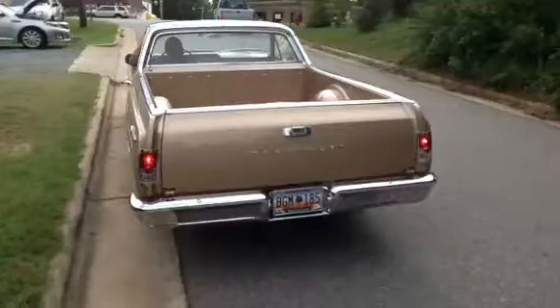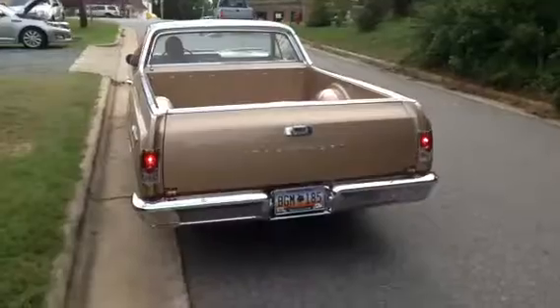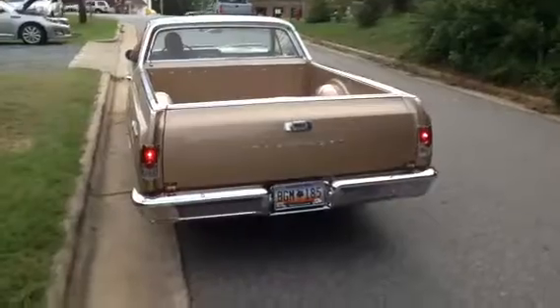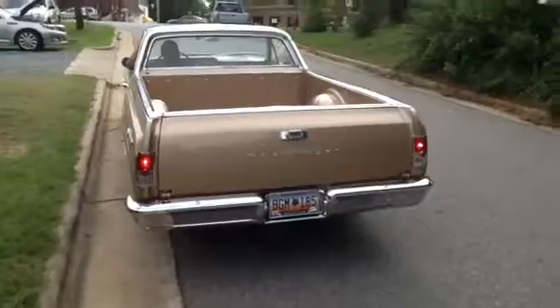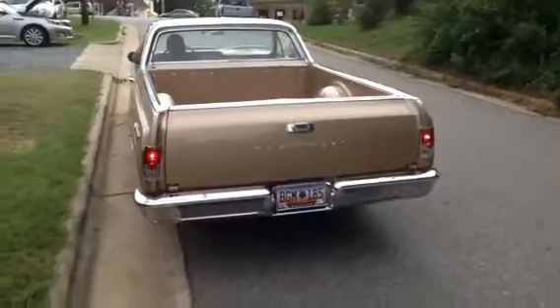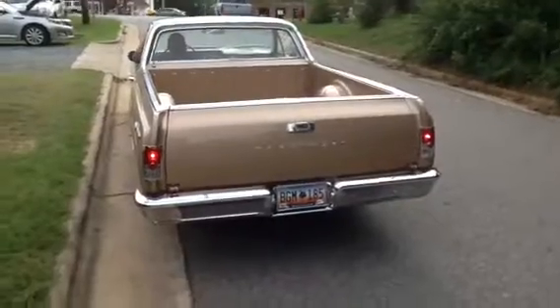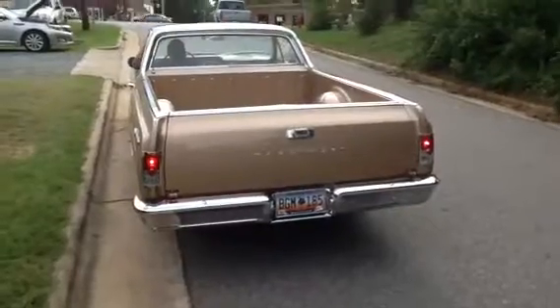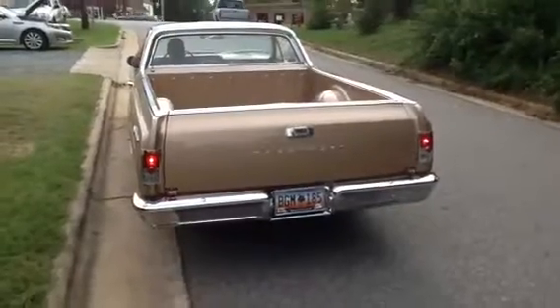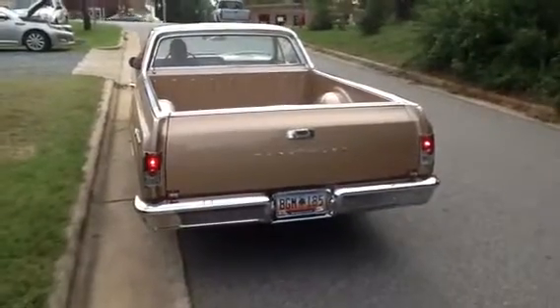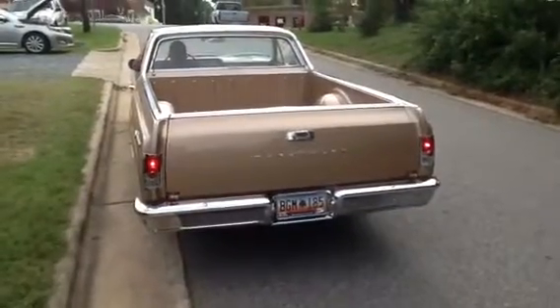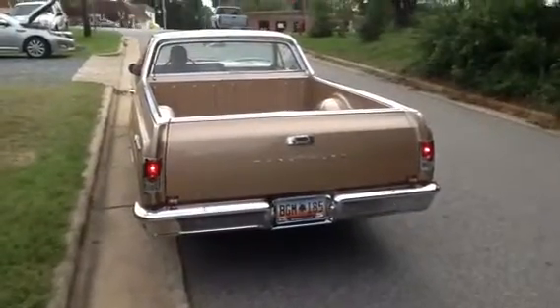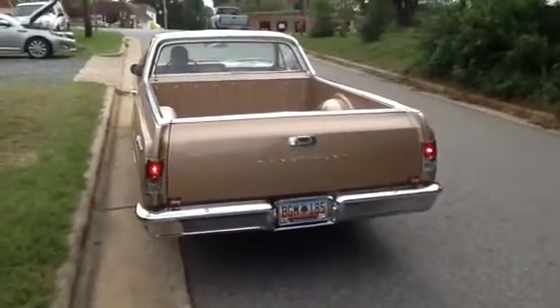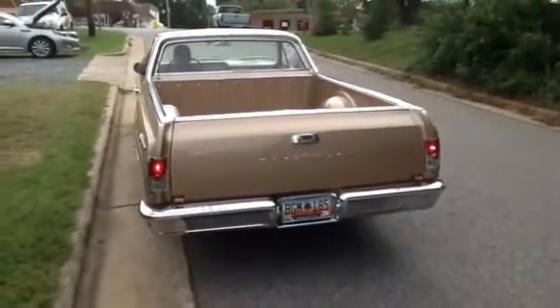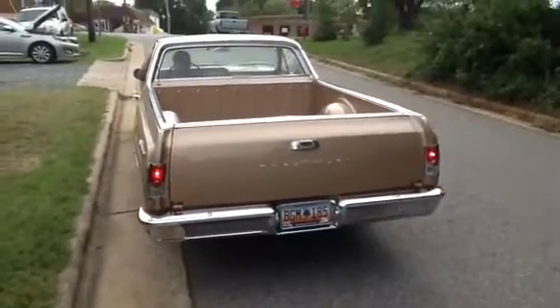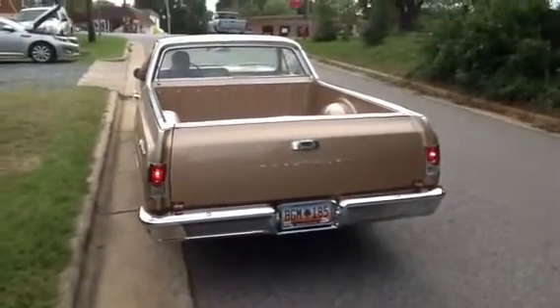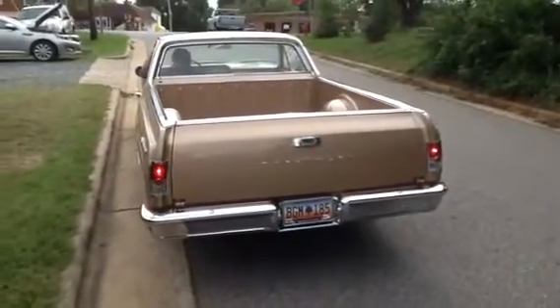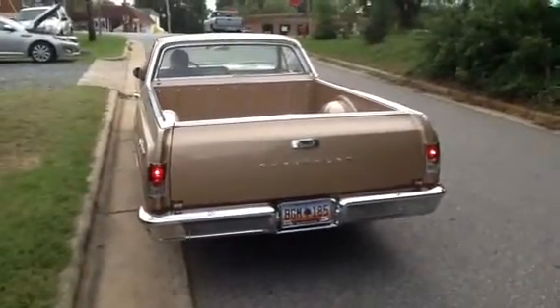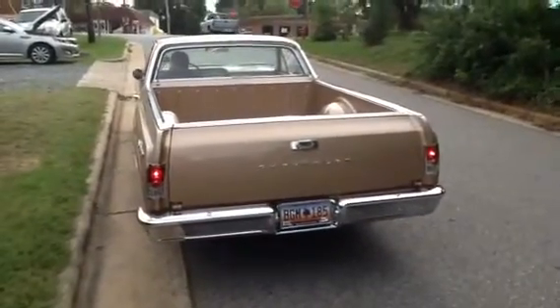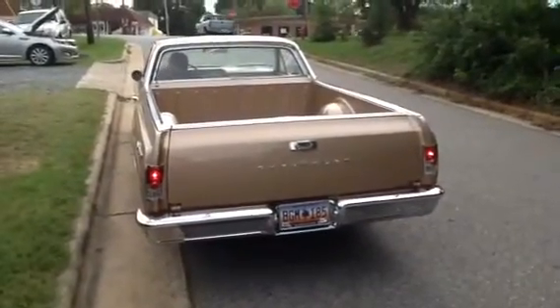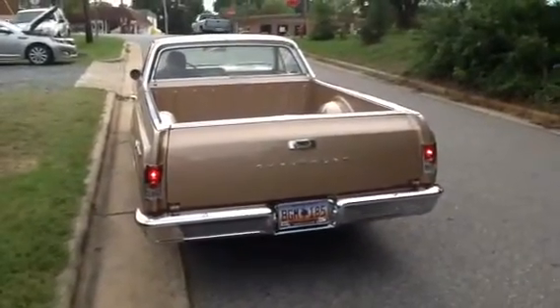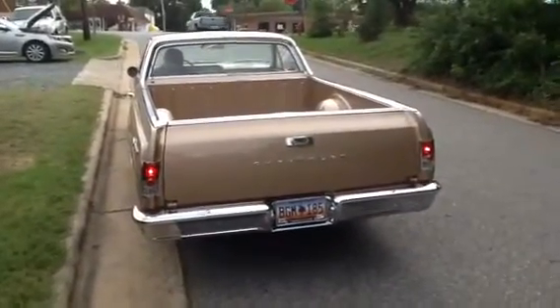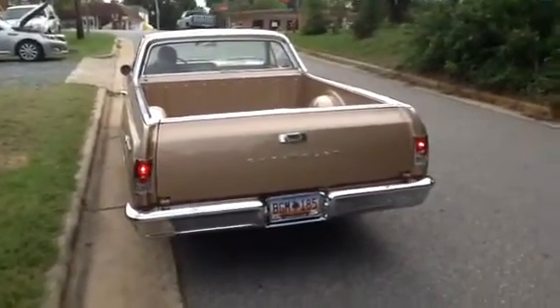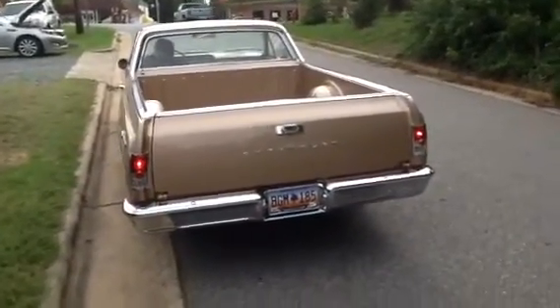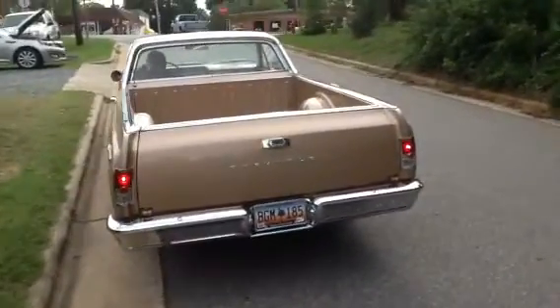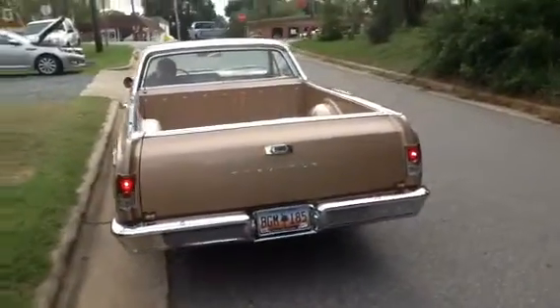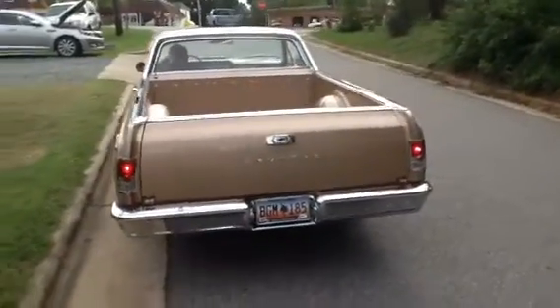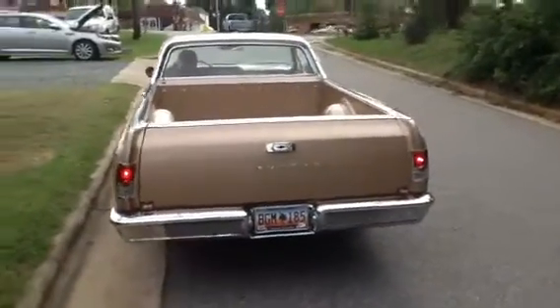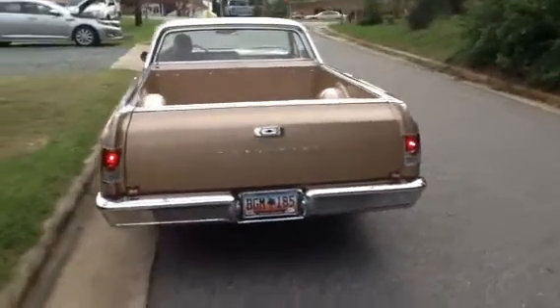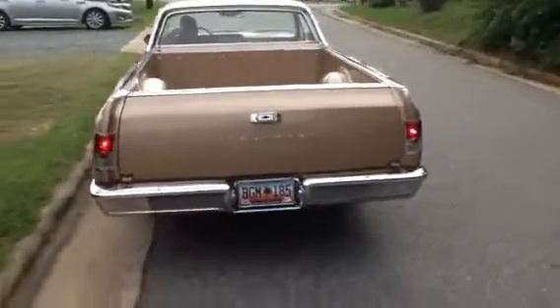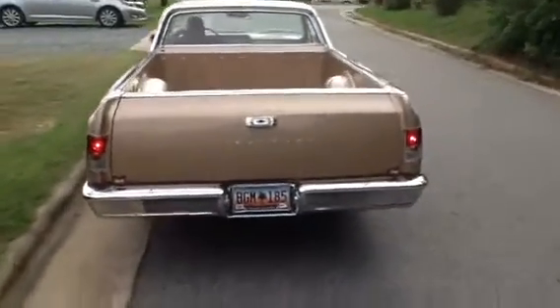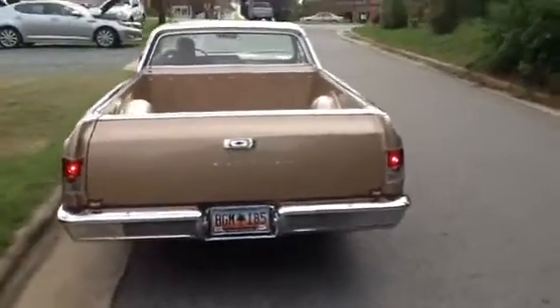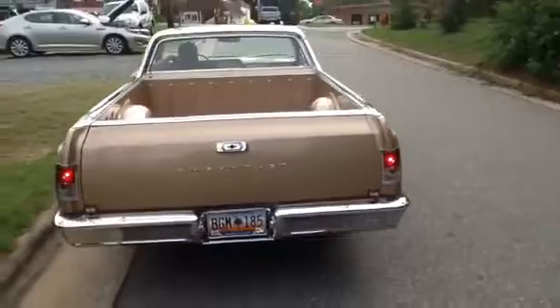Hey guys, Mark from Lister Motorsports in Troutman, North Carolina with video number two of the 64 El Camino.